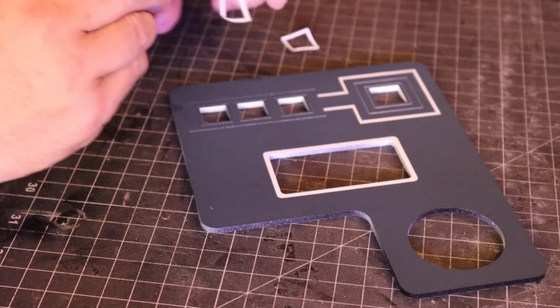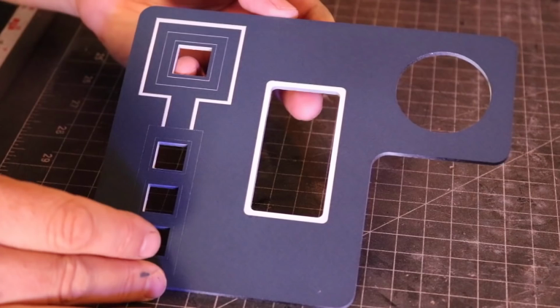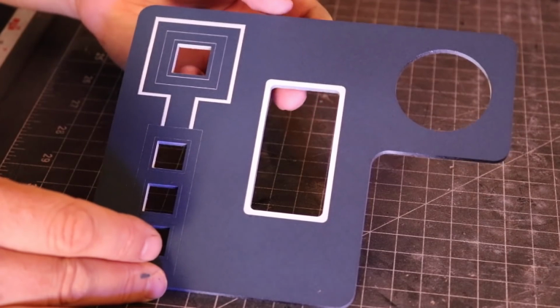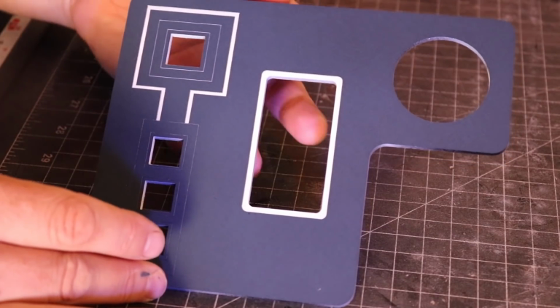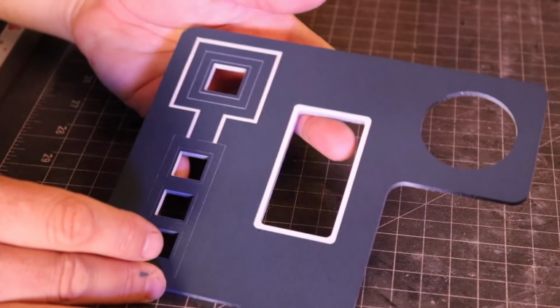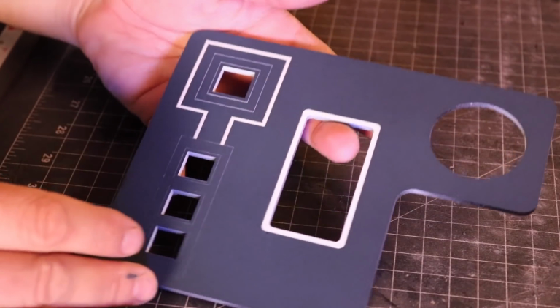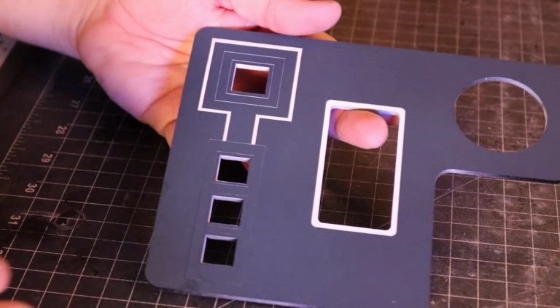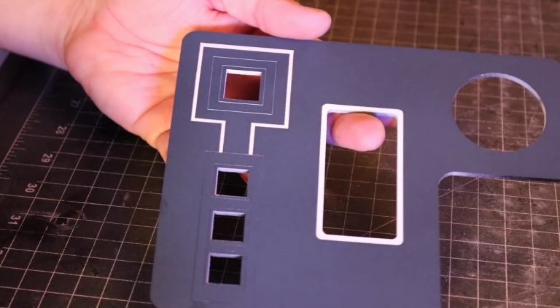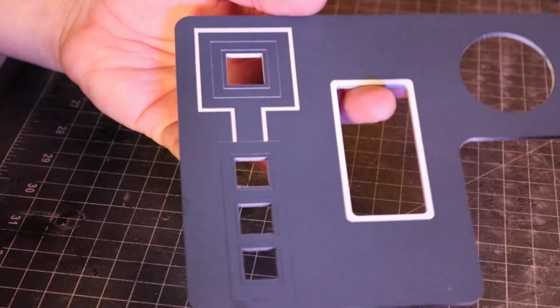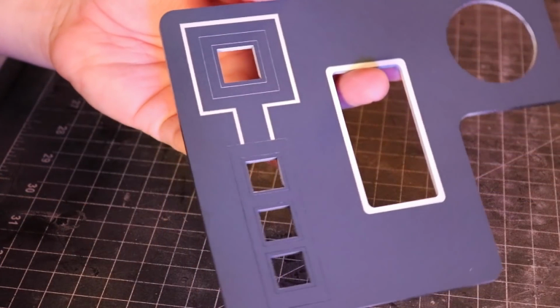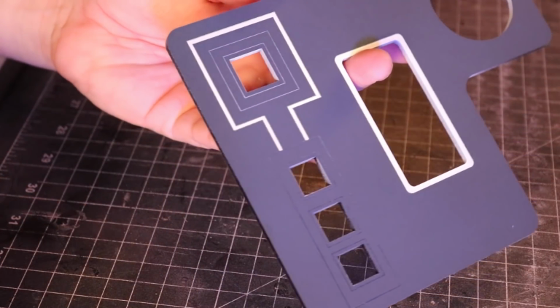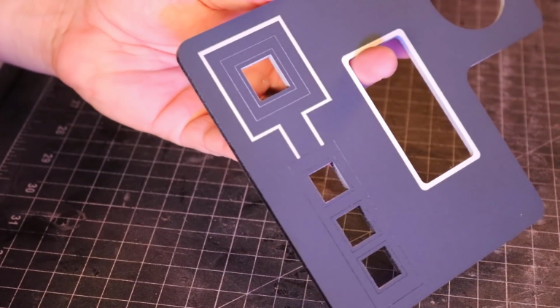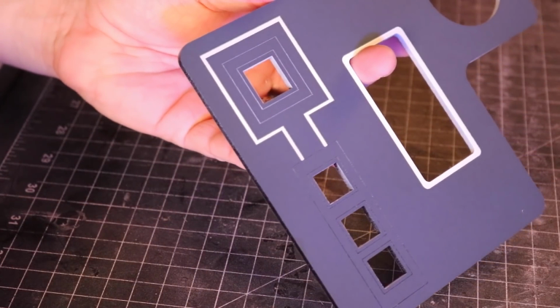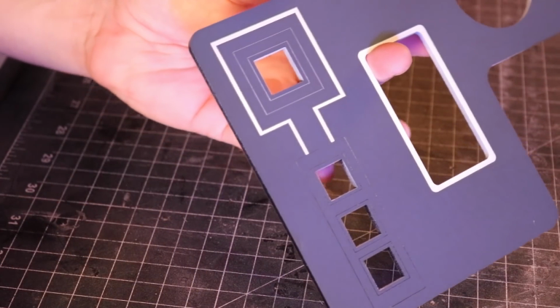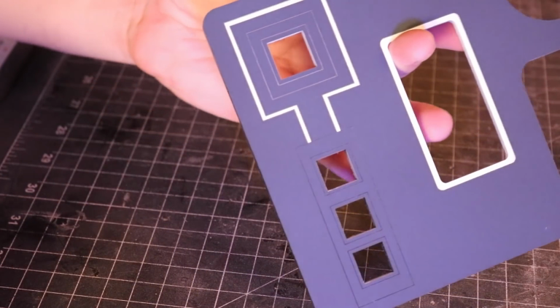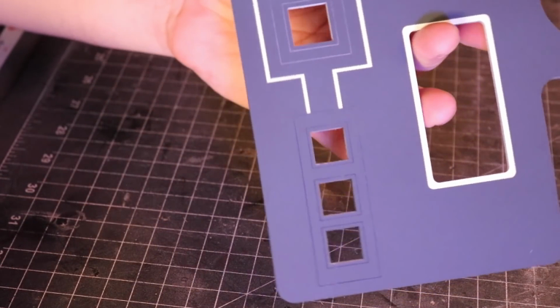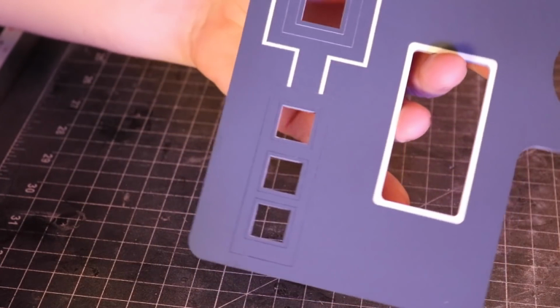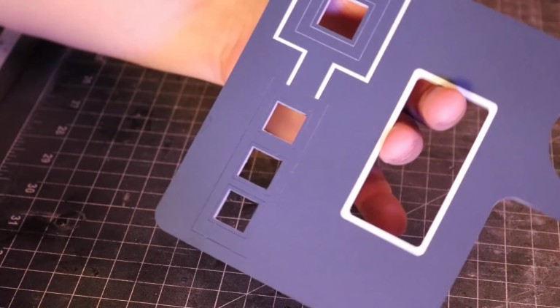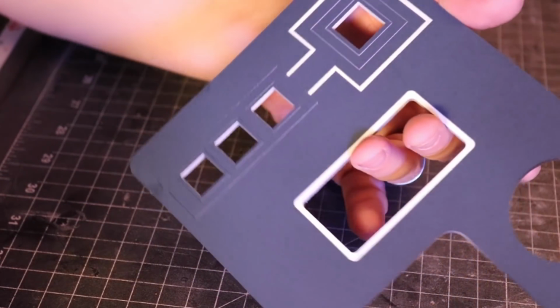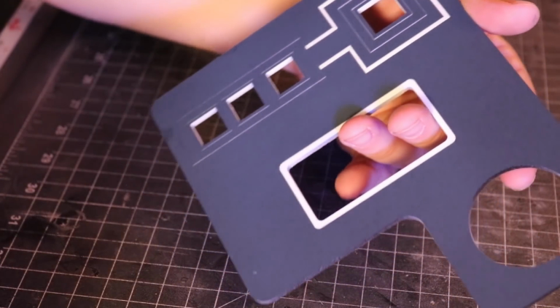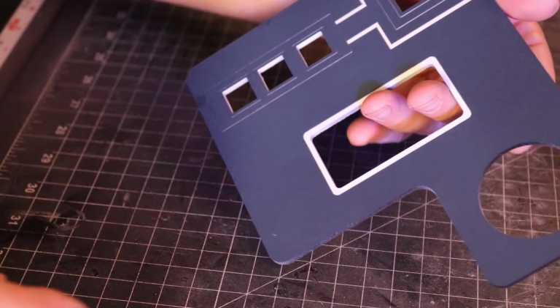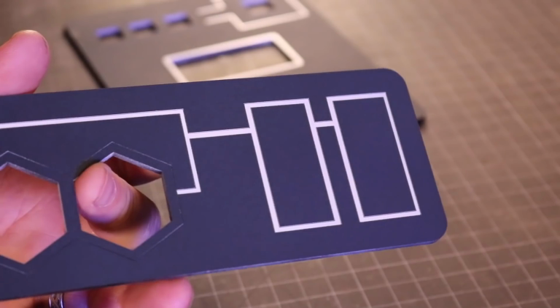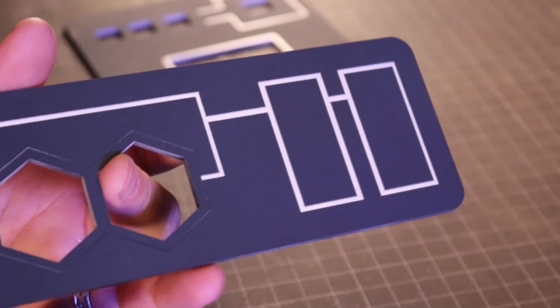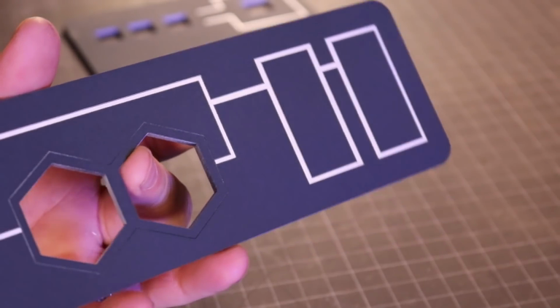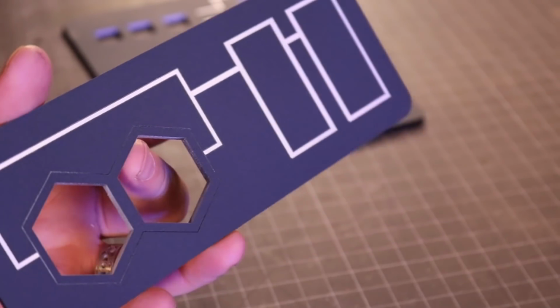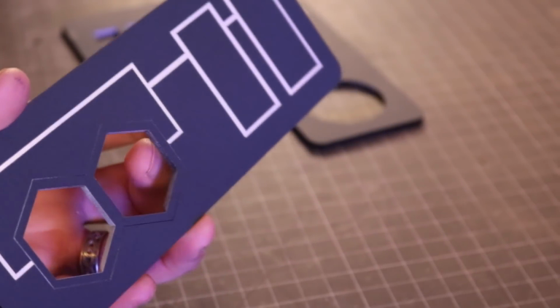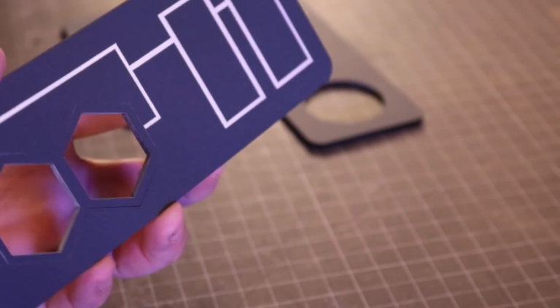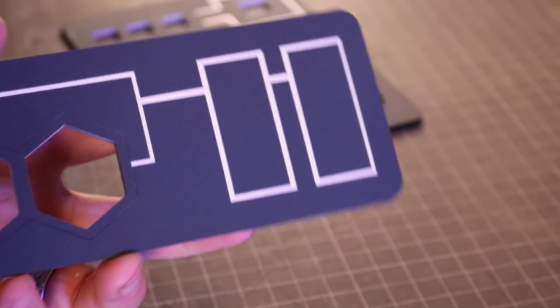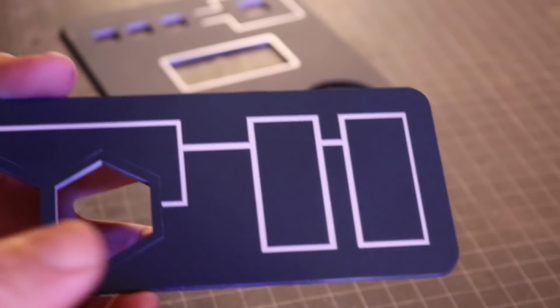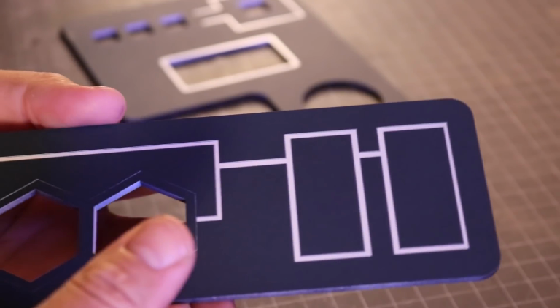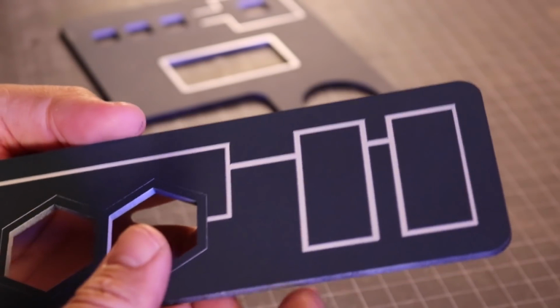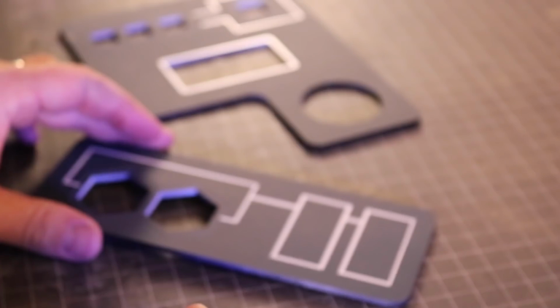And there you have it — fresh, perfect pinstripe lines. It almost kind of feels like I'm cheating.